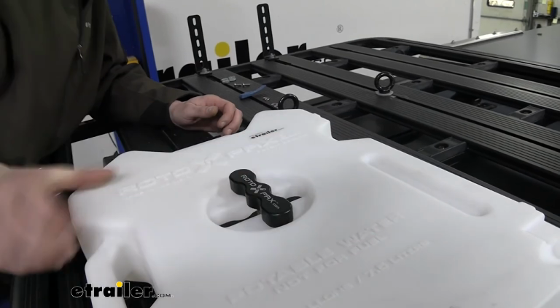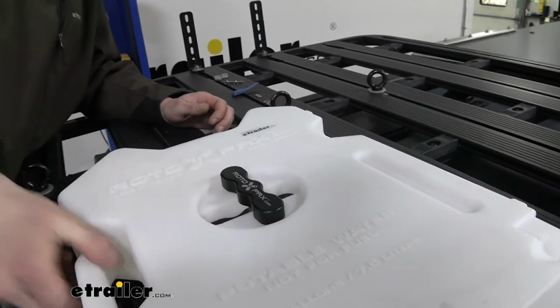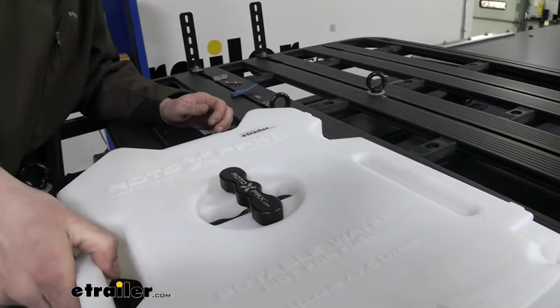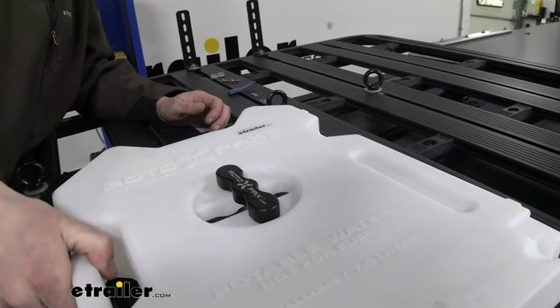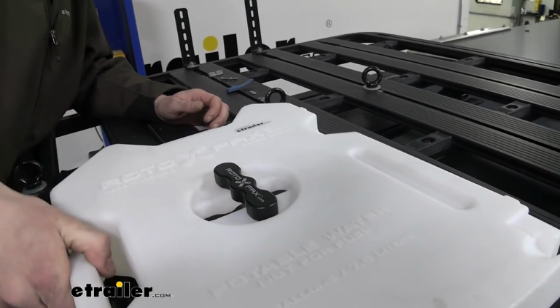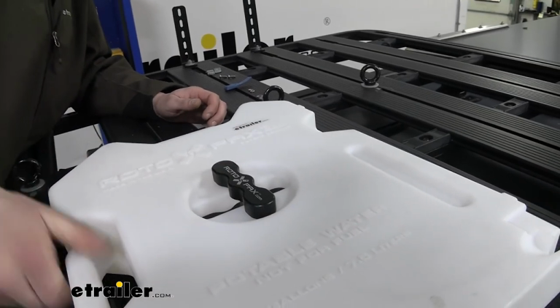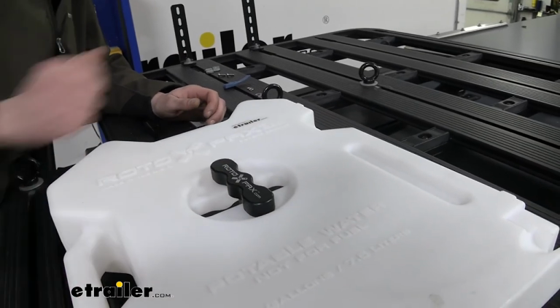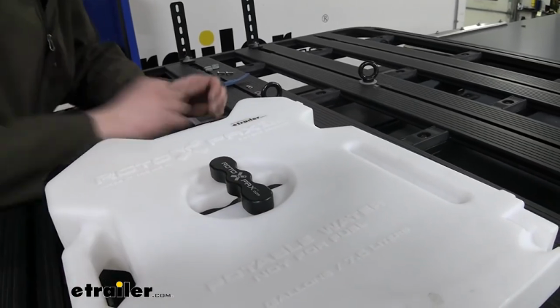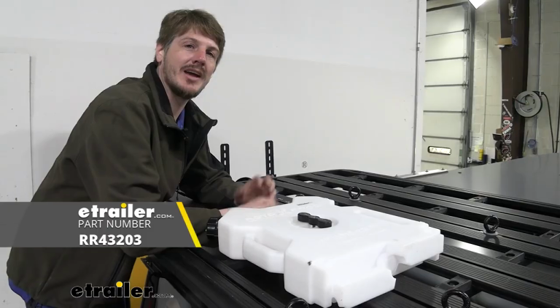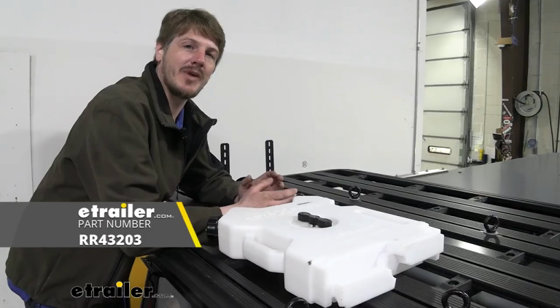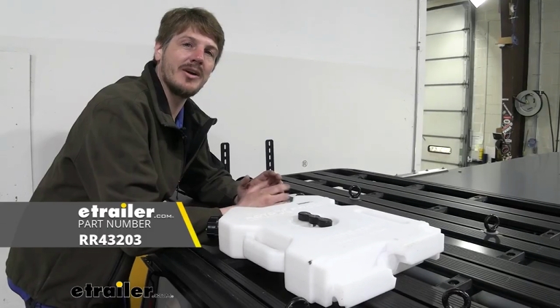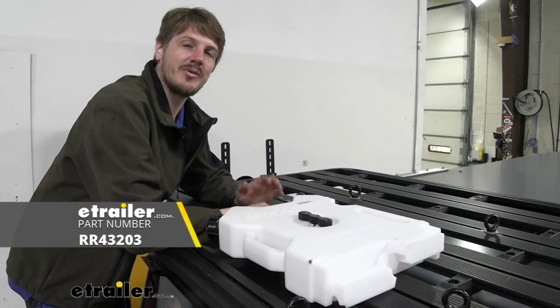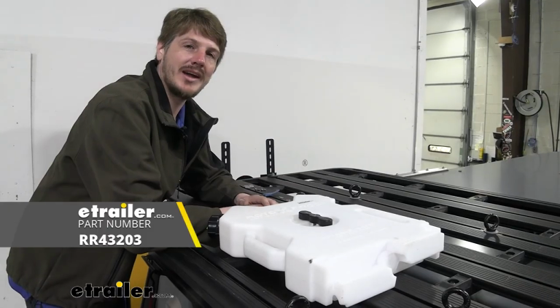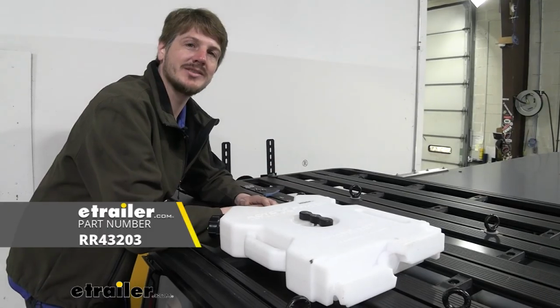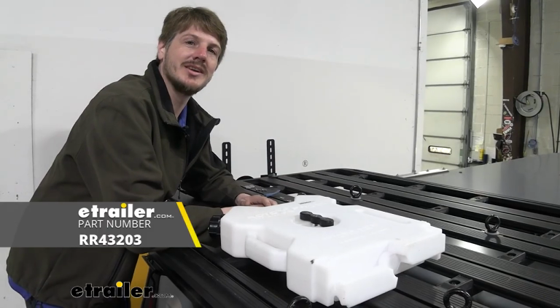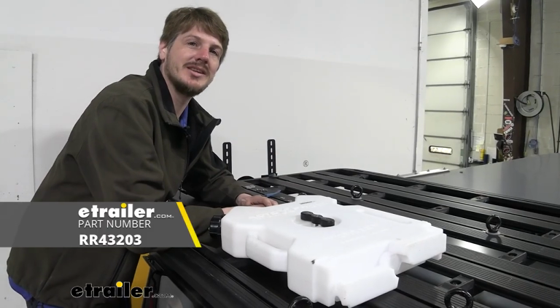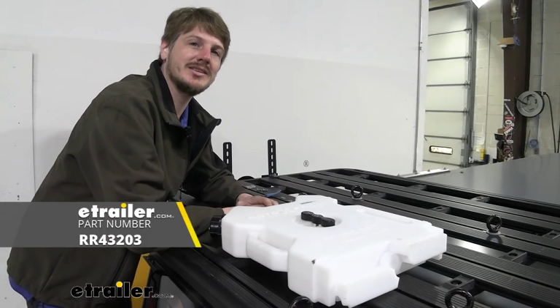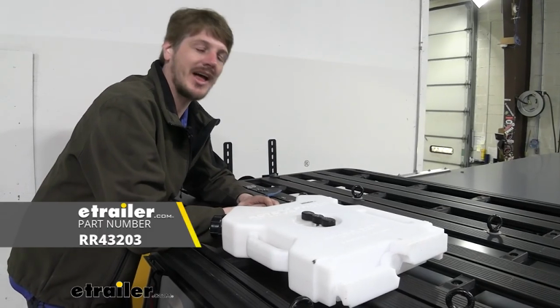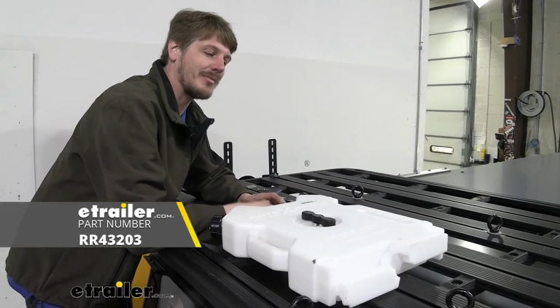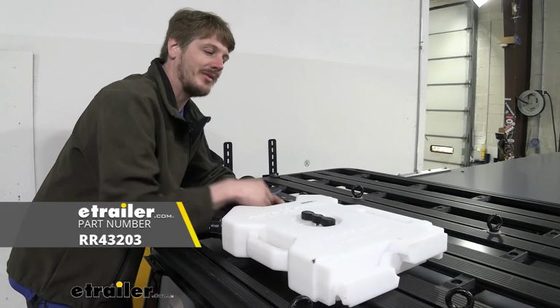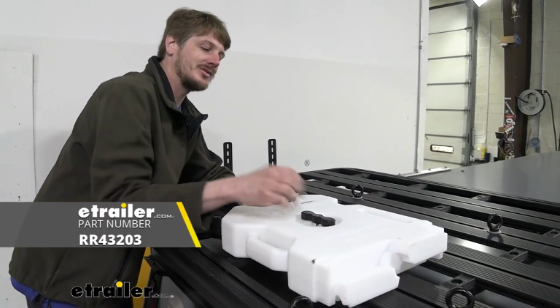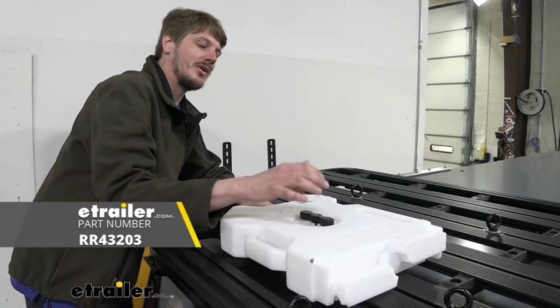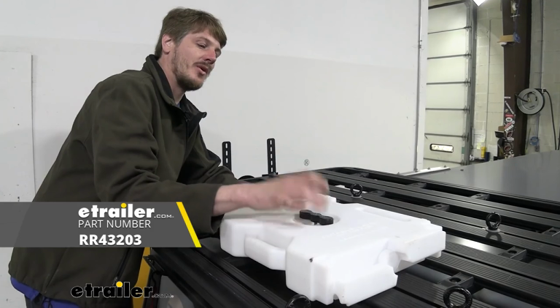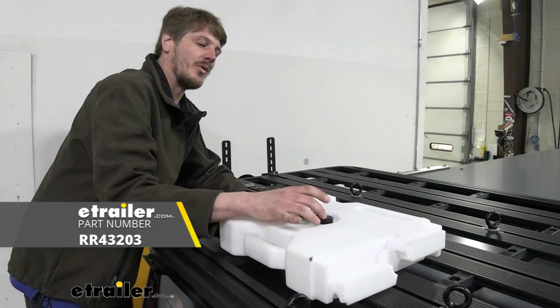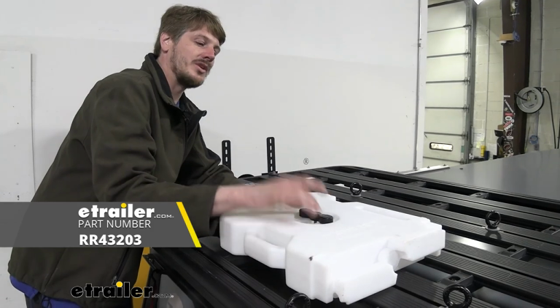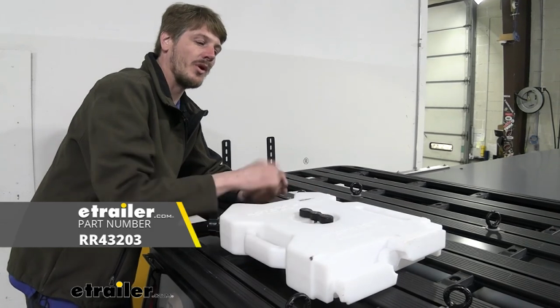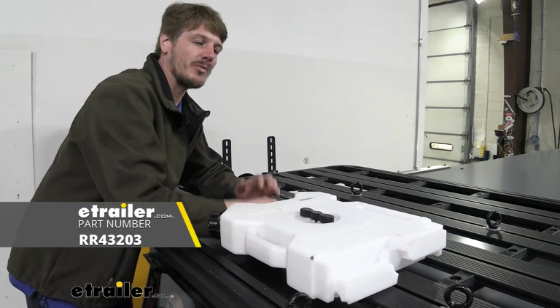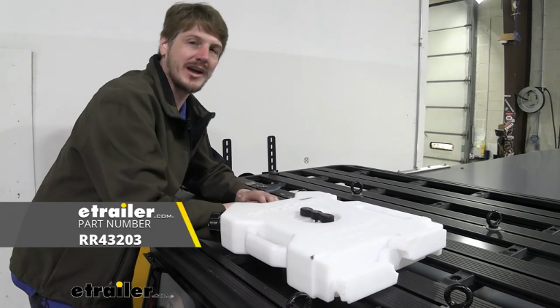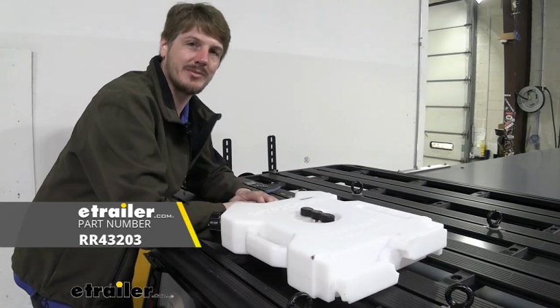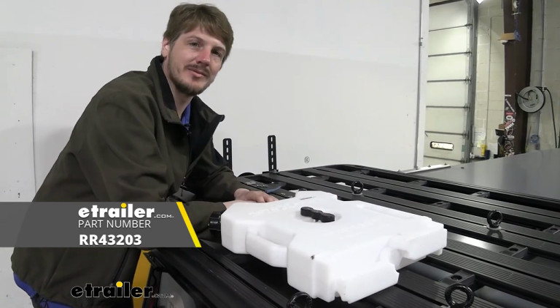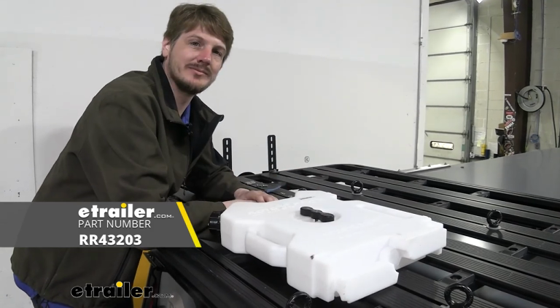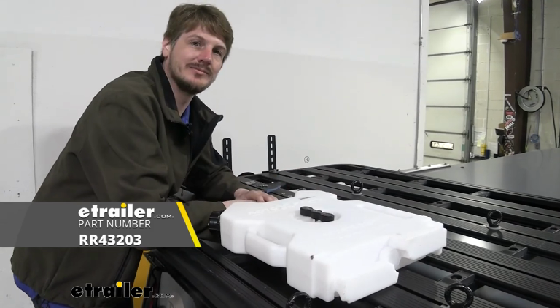And that completes our look at Rhino Rack's T-slot mounts for the Rotopax mount.